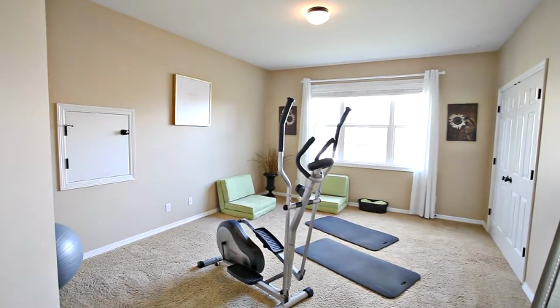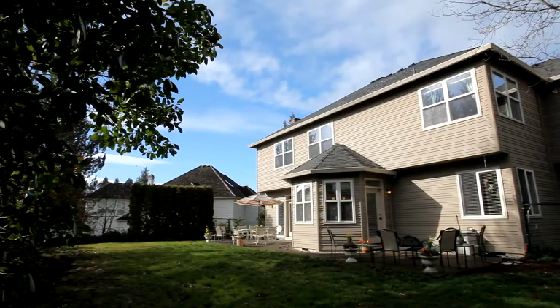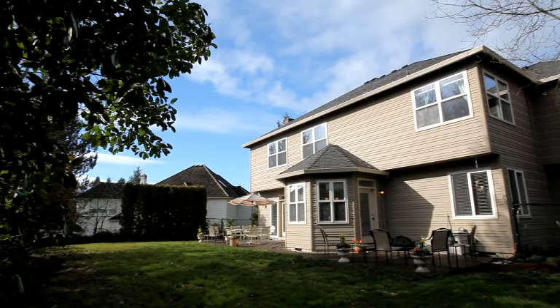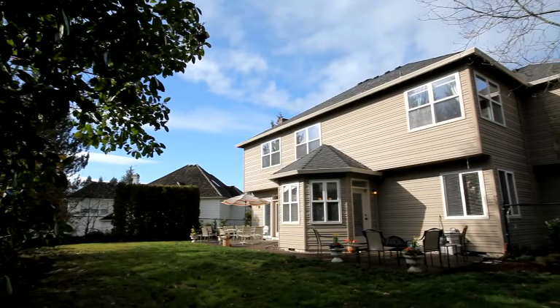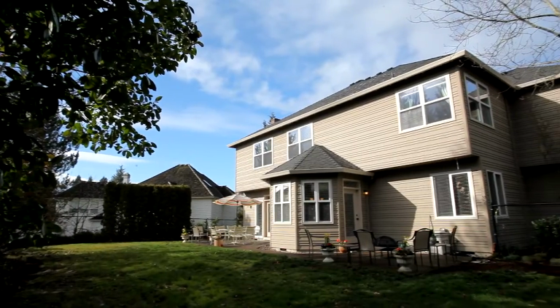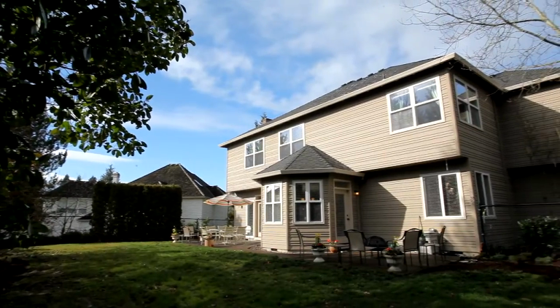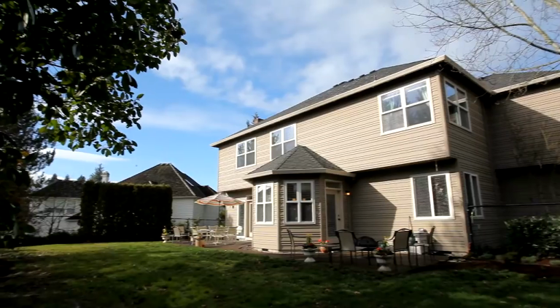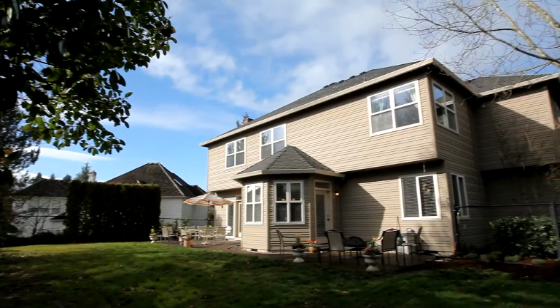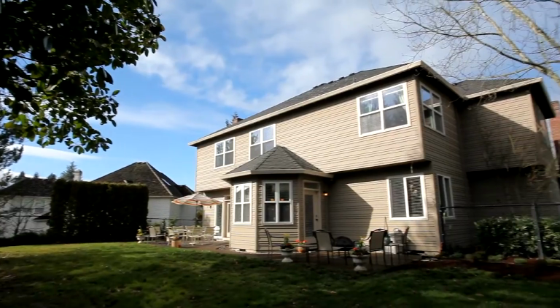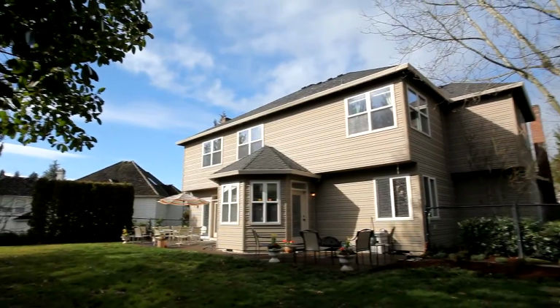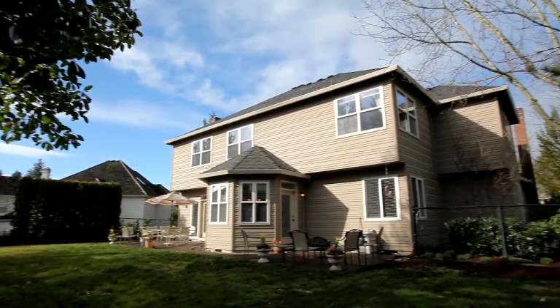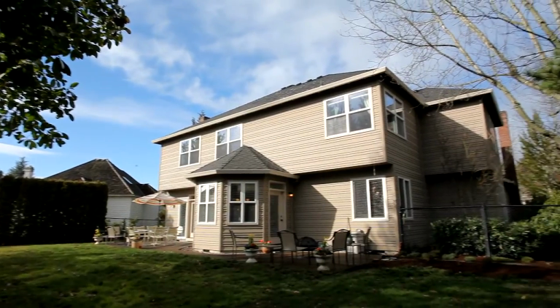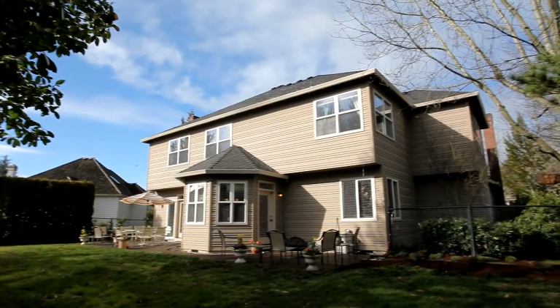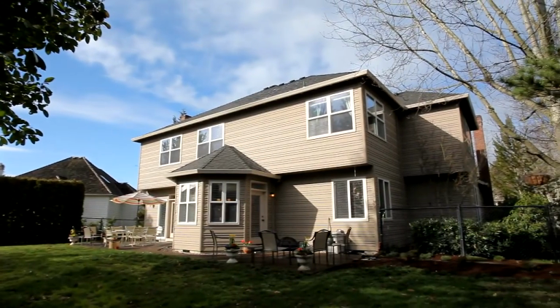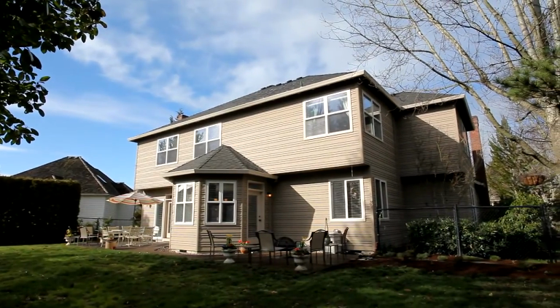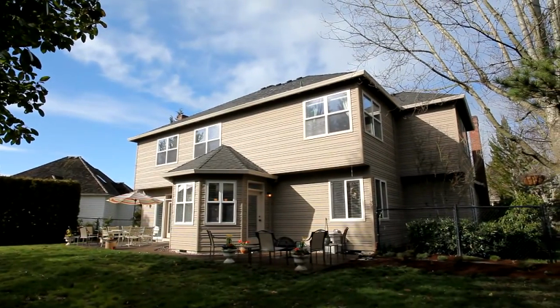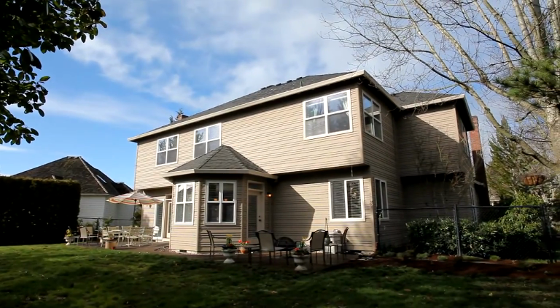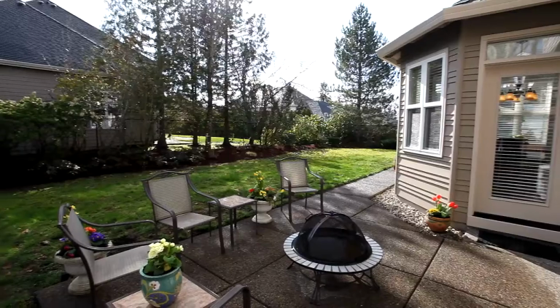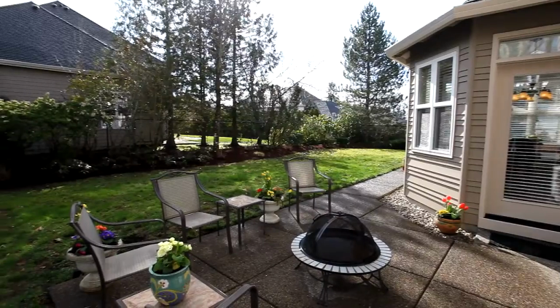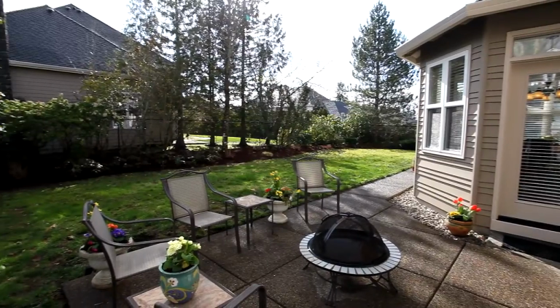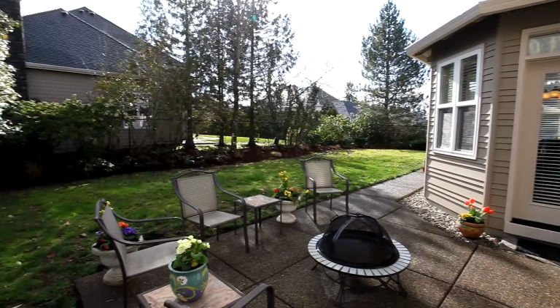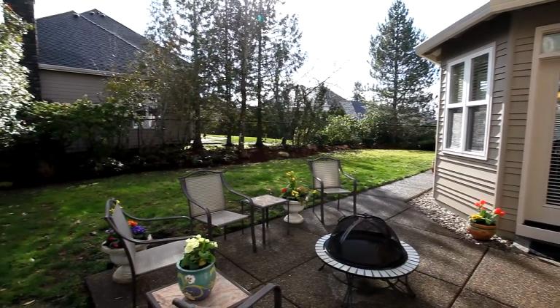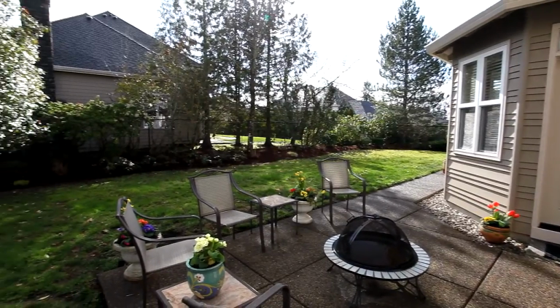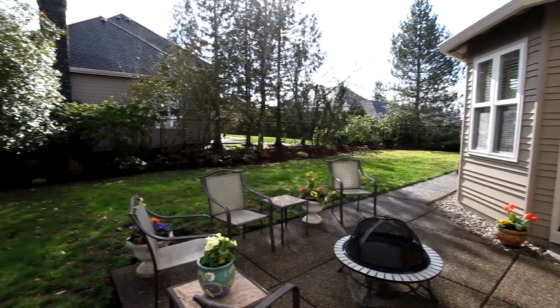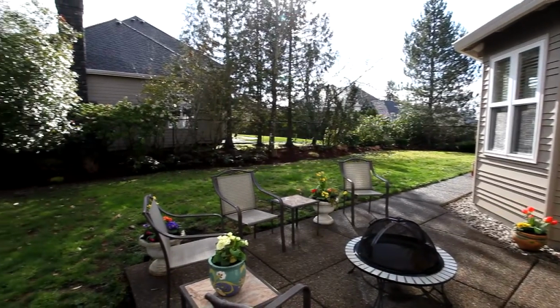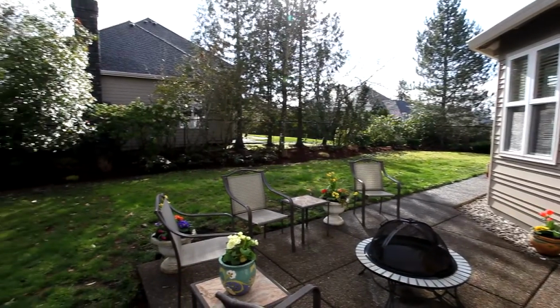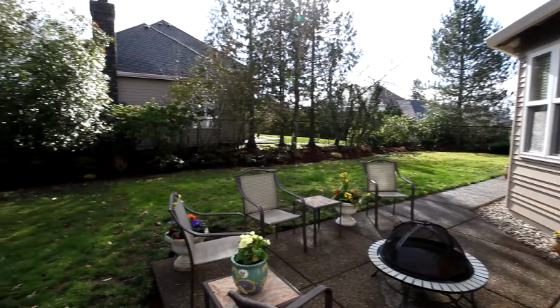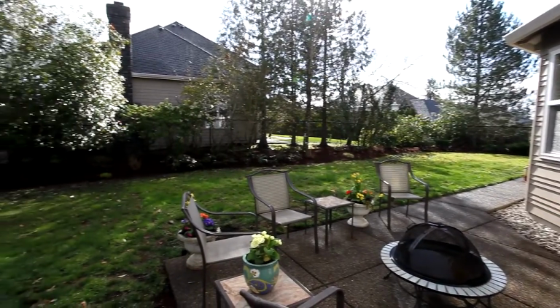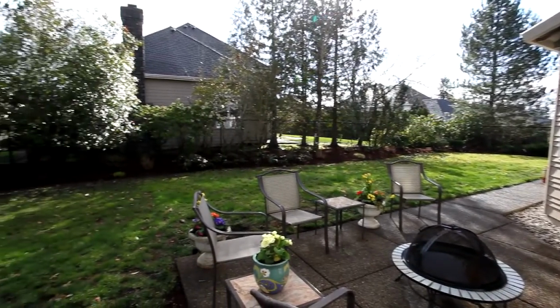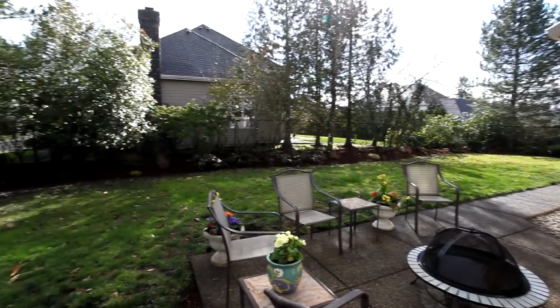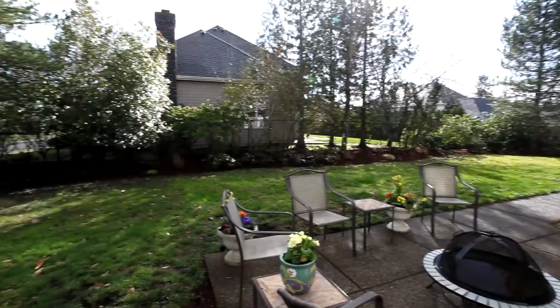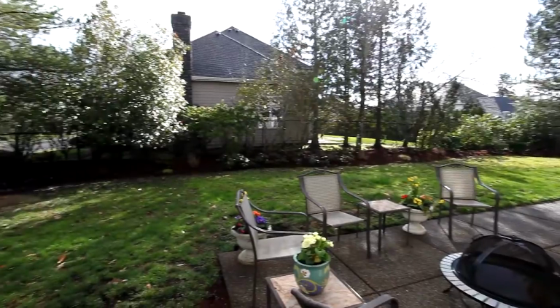The beautiful fenced yard includes two outdoor patios, a seven-zone sprinkler system, and sunny southern exposure.